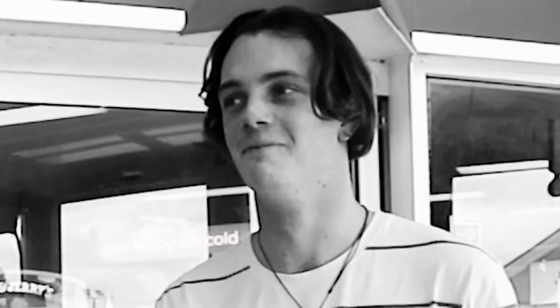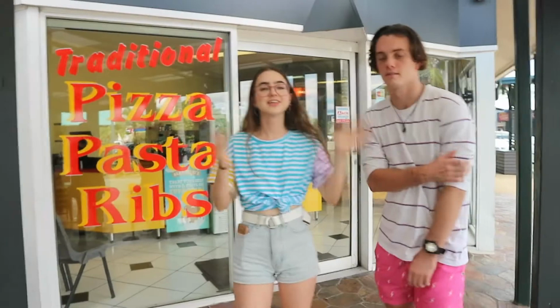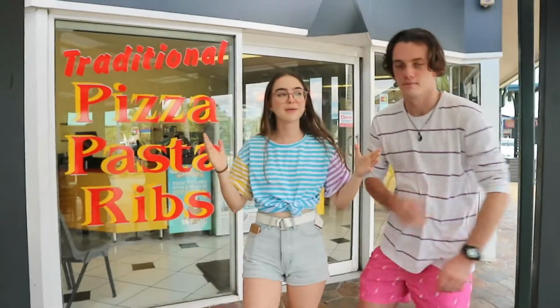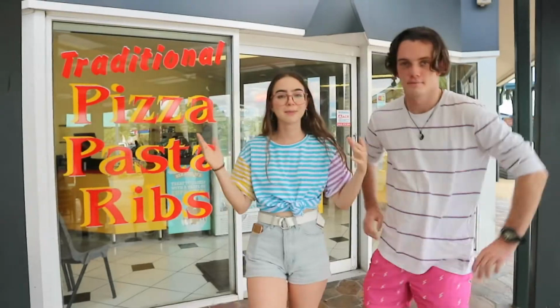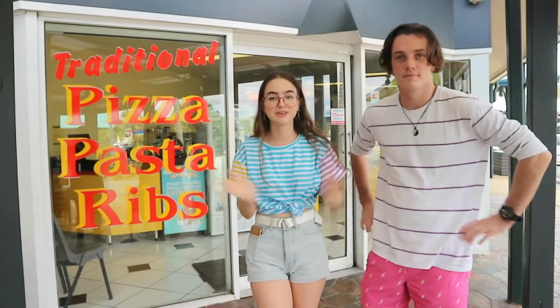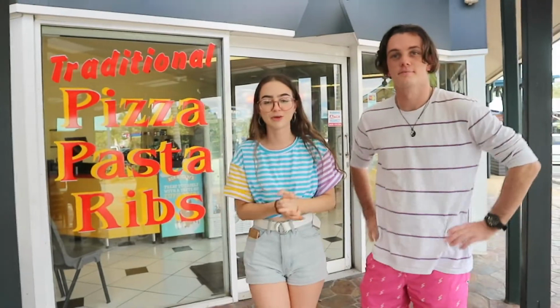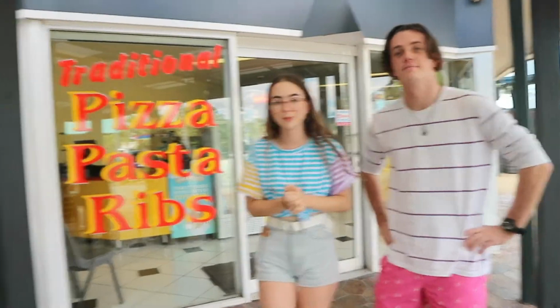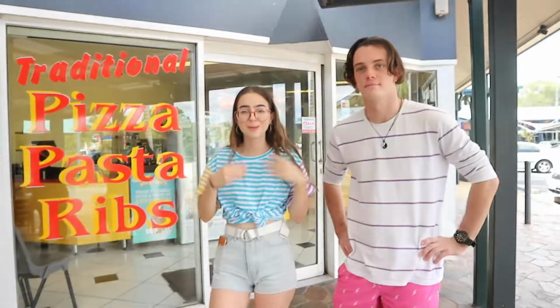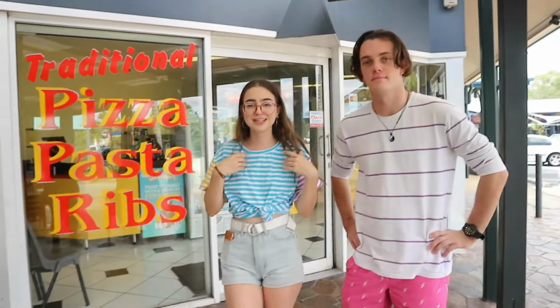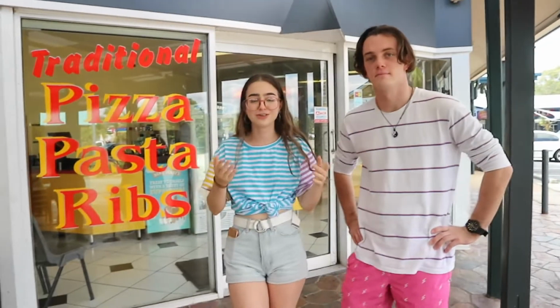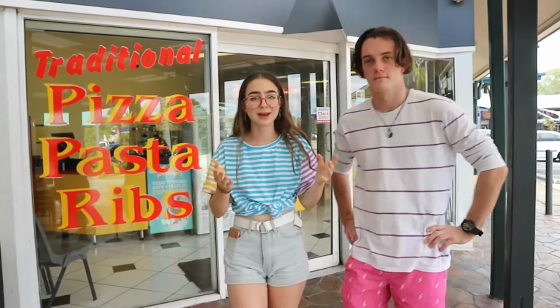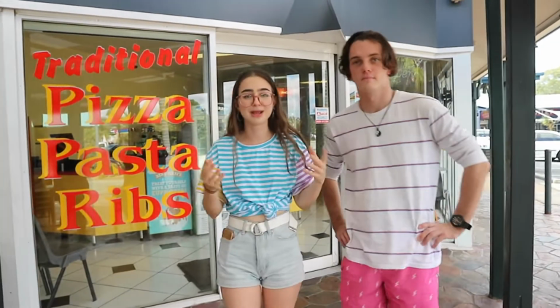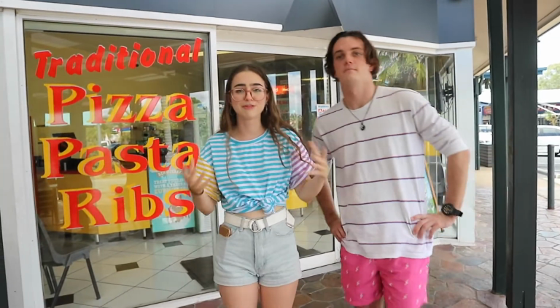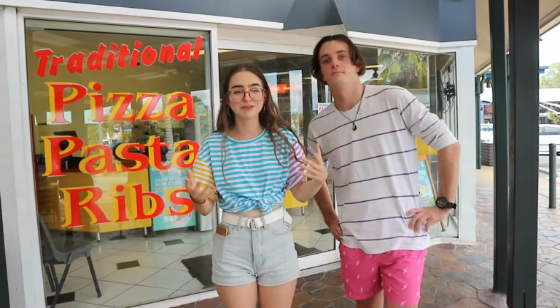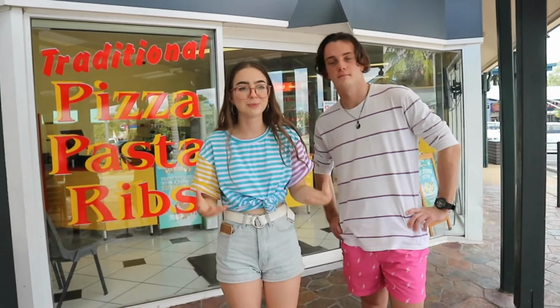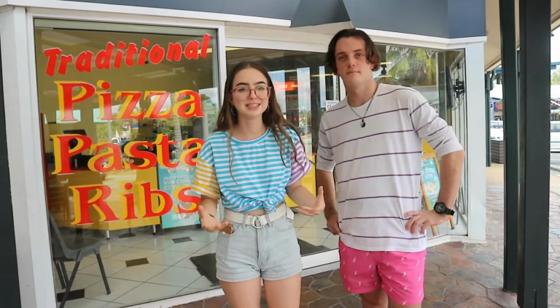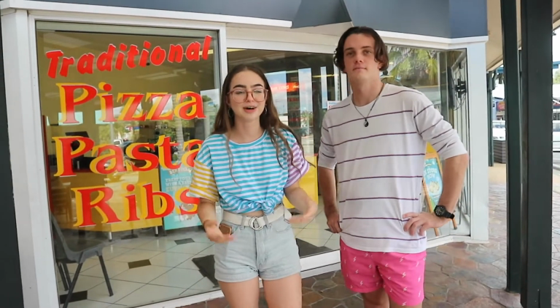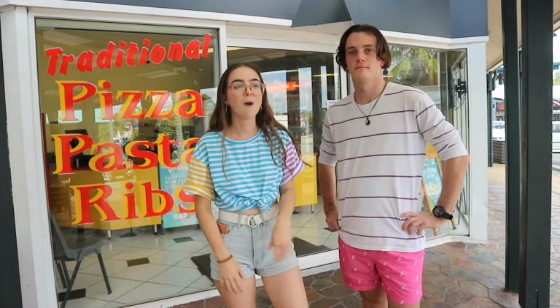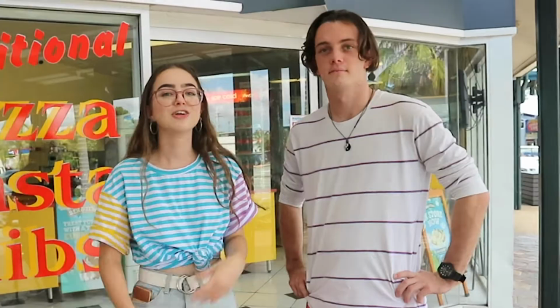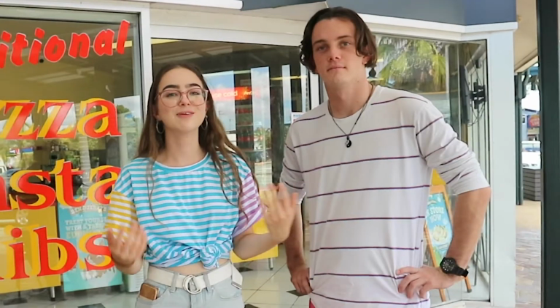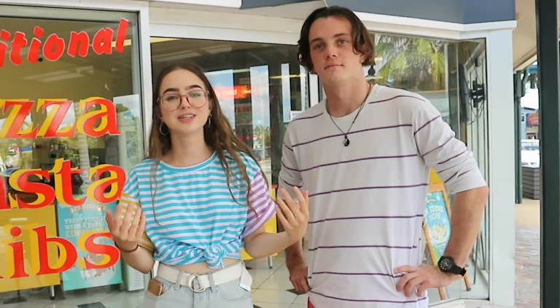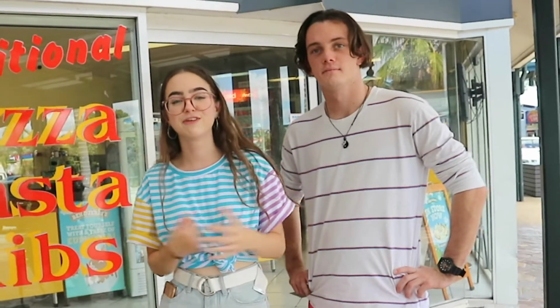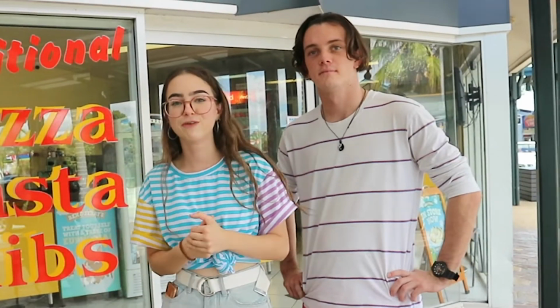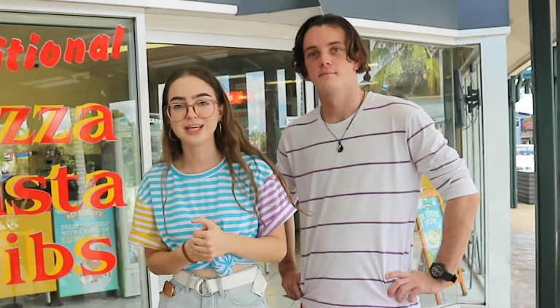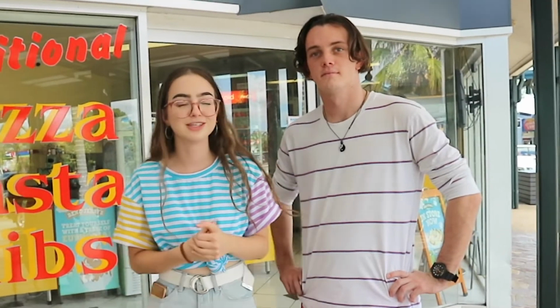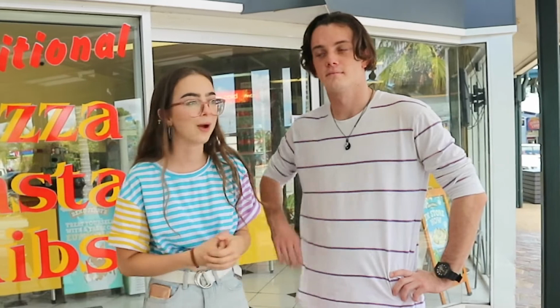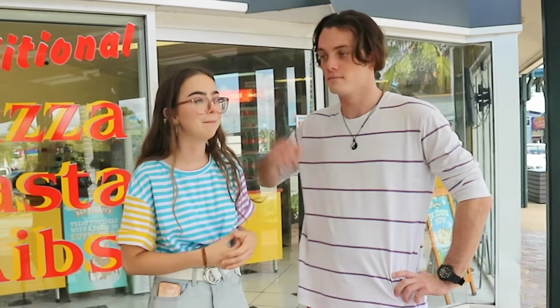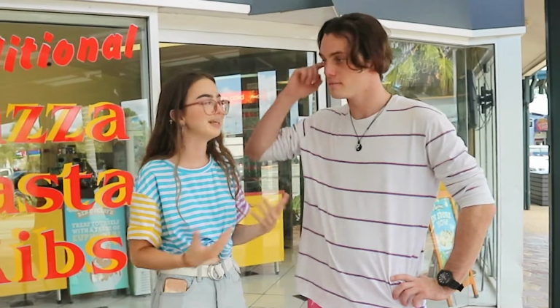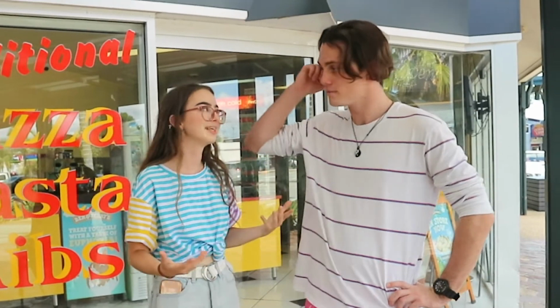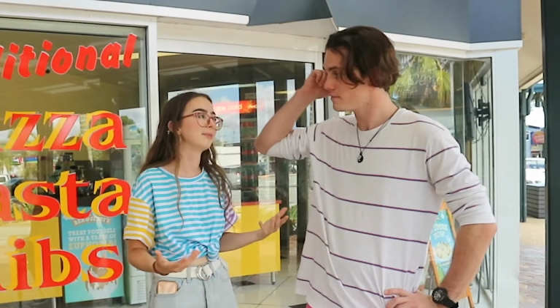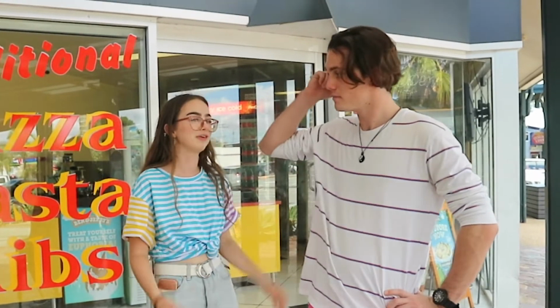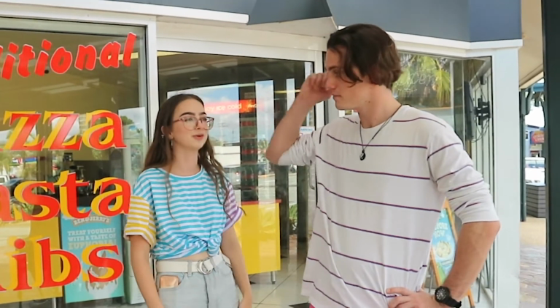So today we're at a pizza shop, so I'm going to teach you how to make a professional pizza. I've worked here for four years, so I'm basically a professional.